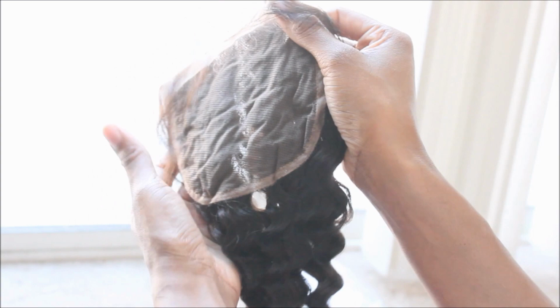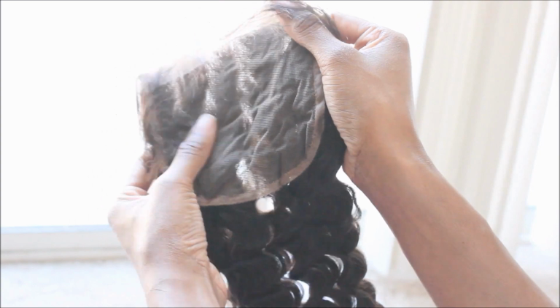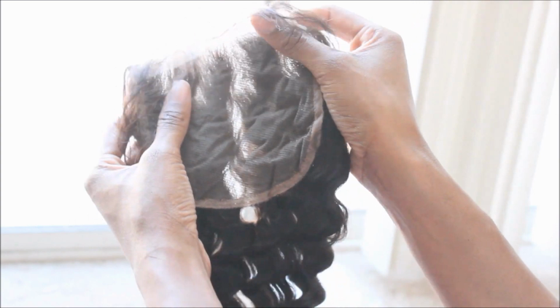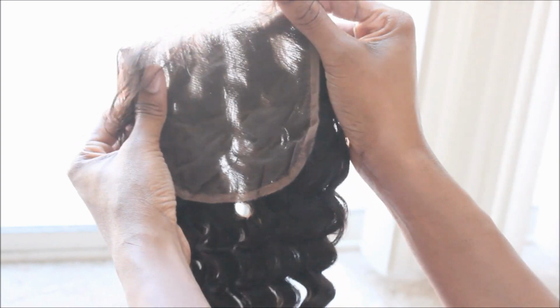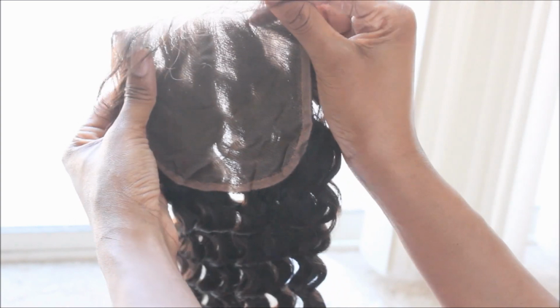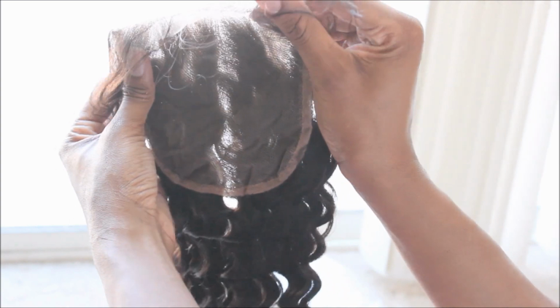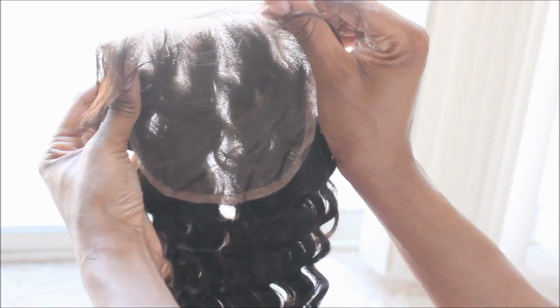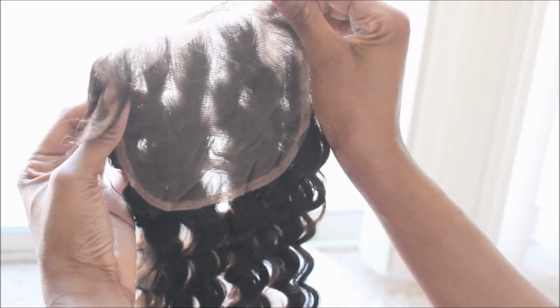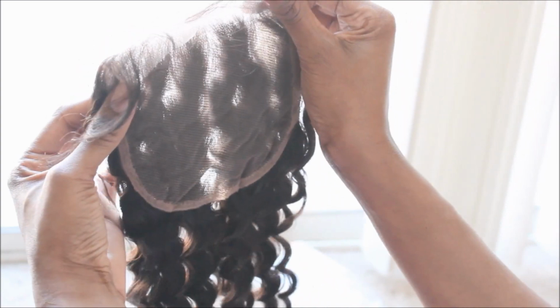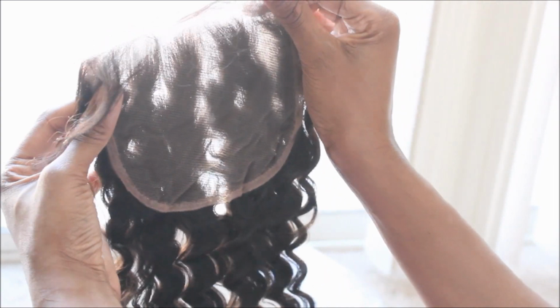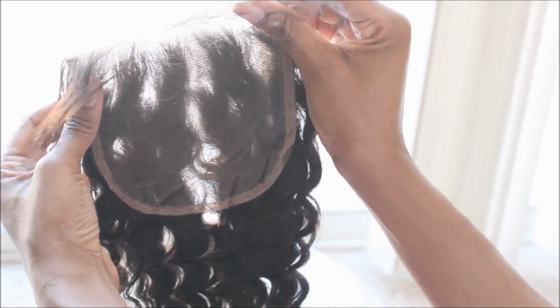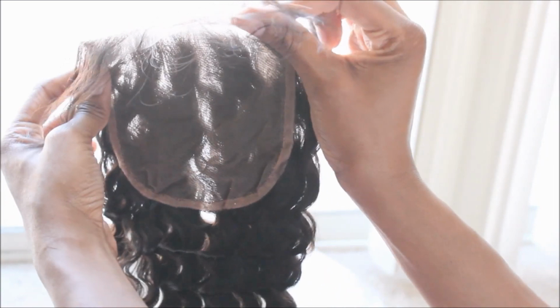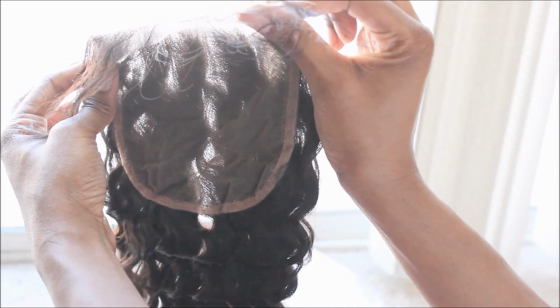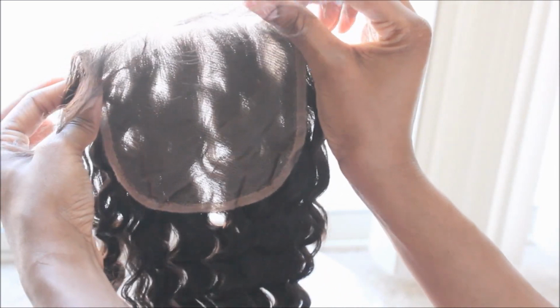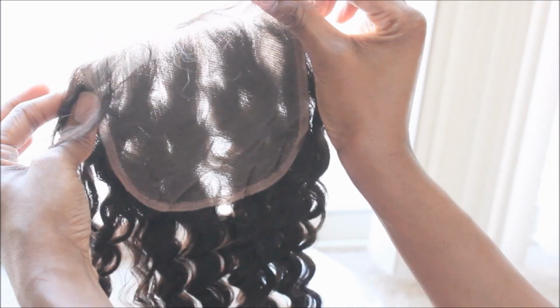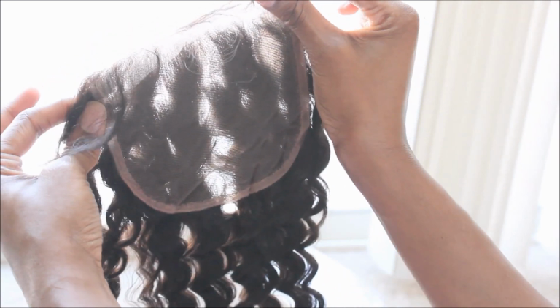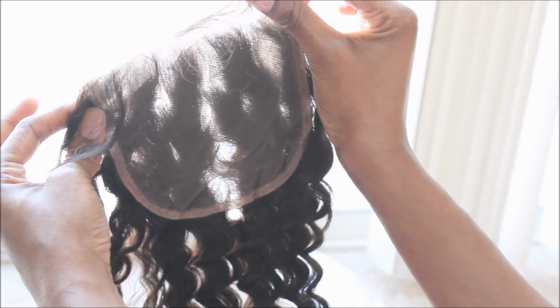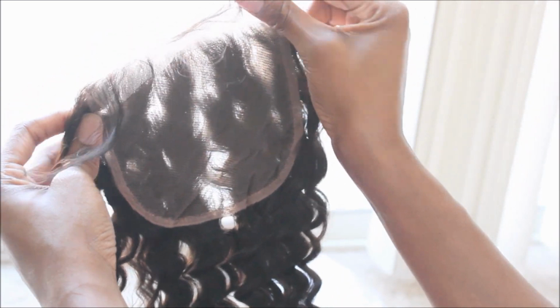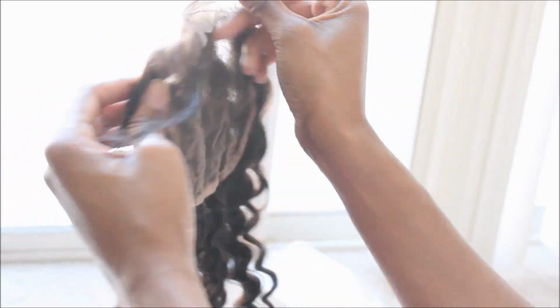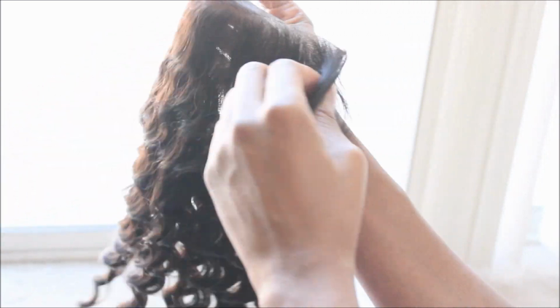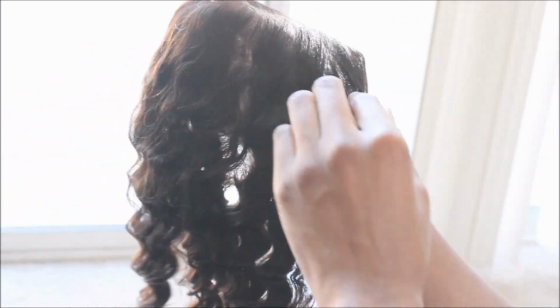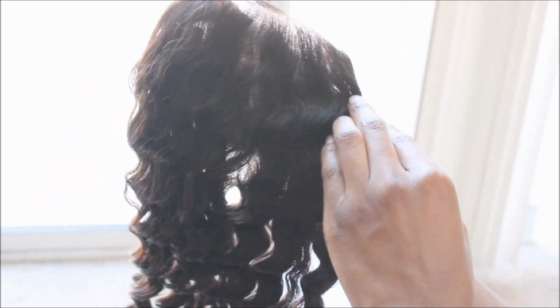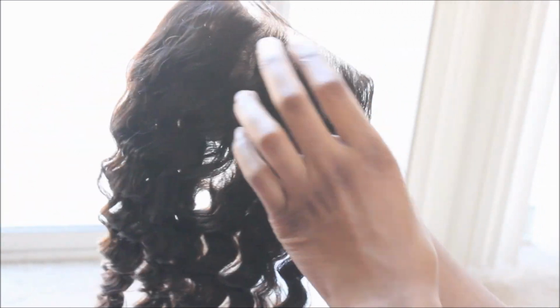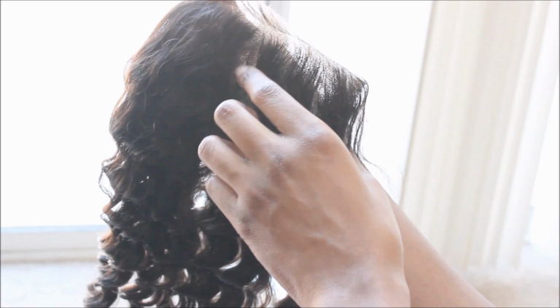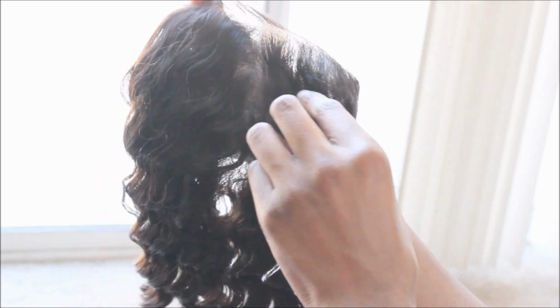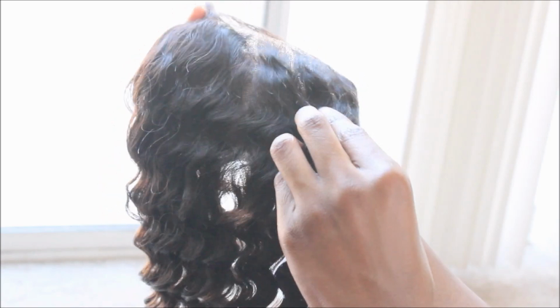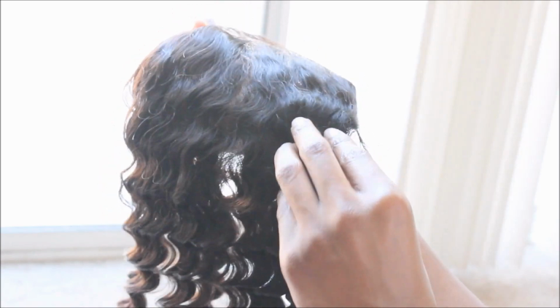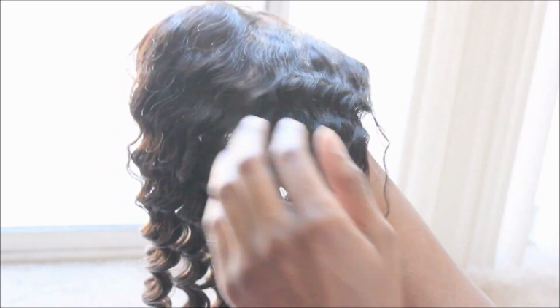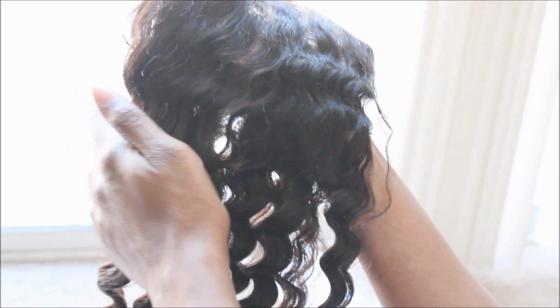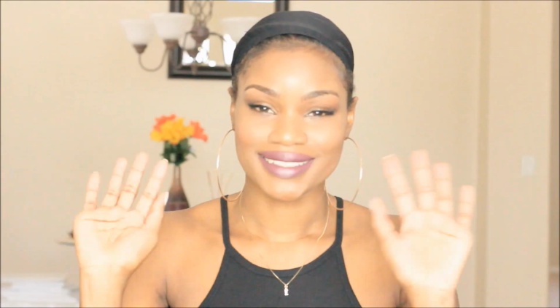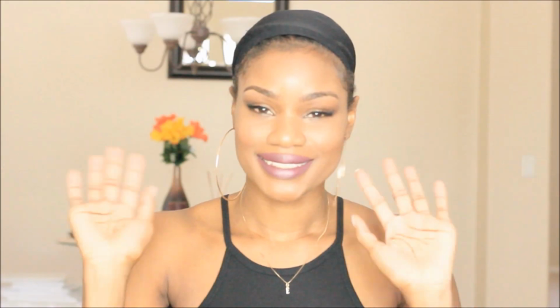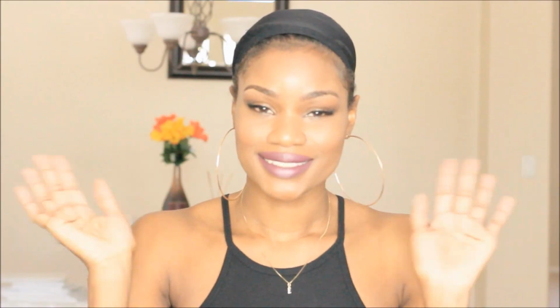Look at that closure — it's just huge and it's not as dense as other companies. It just looks super natural. Love it.